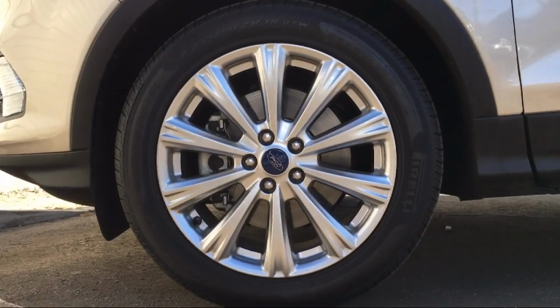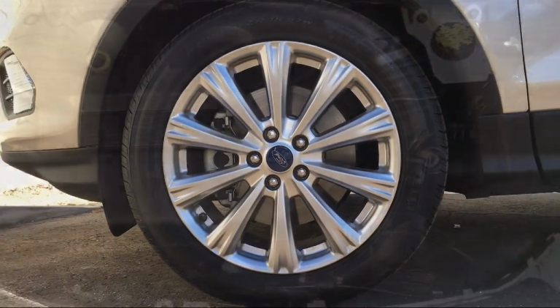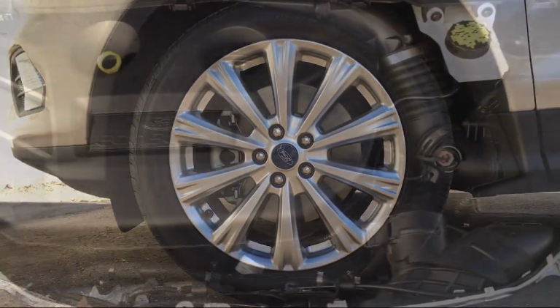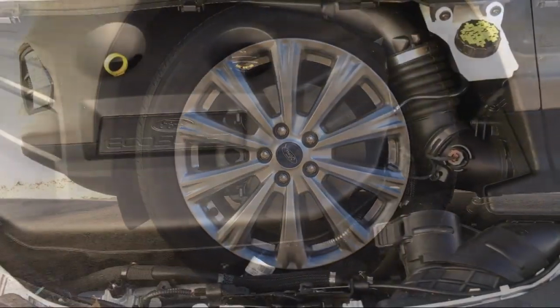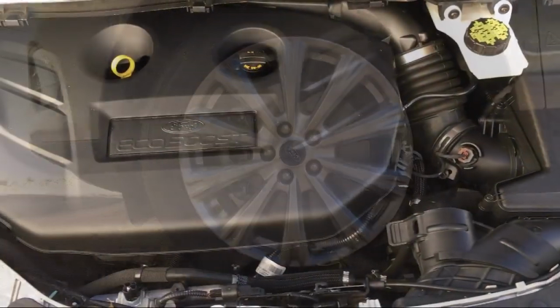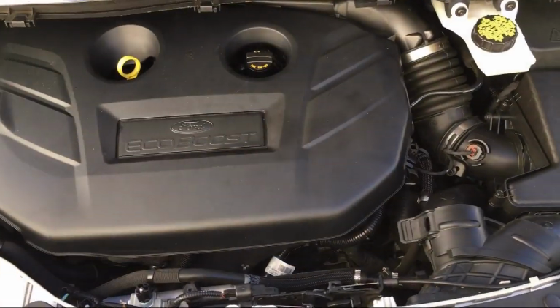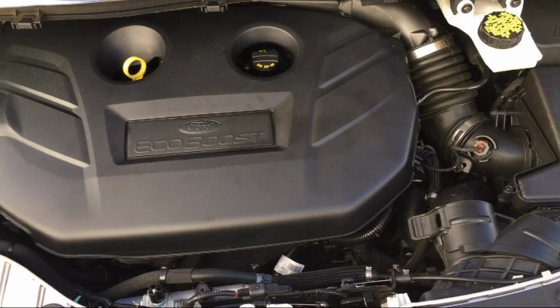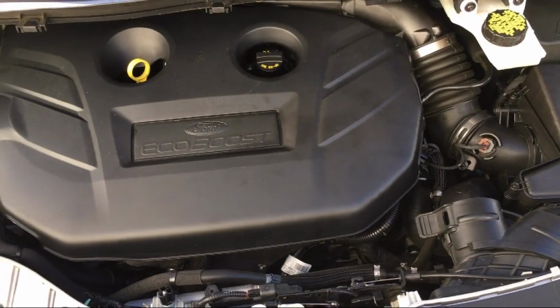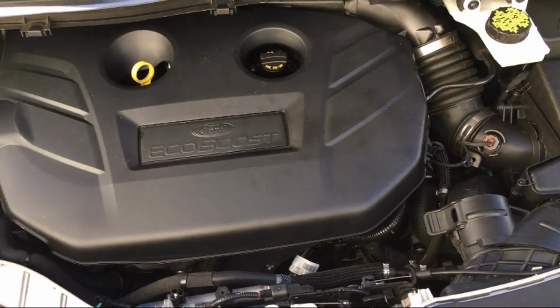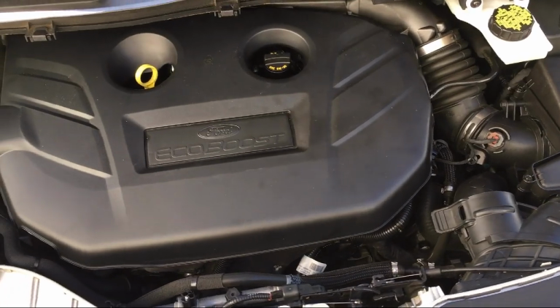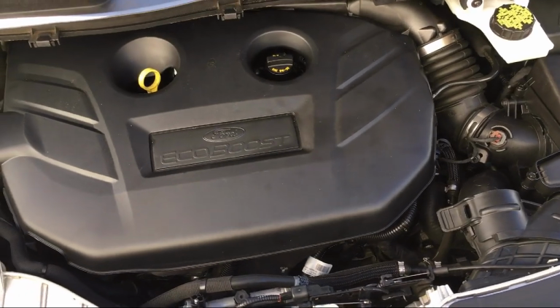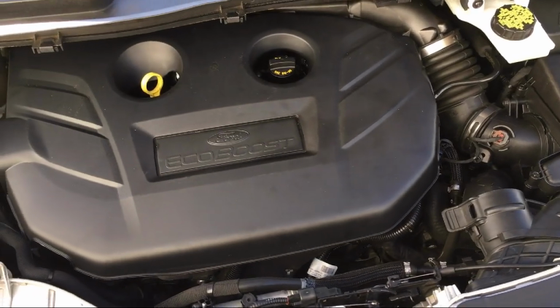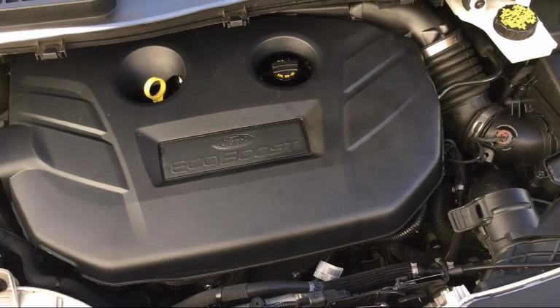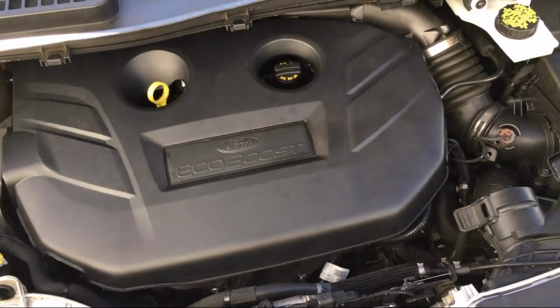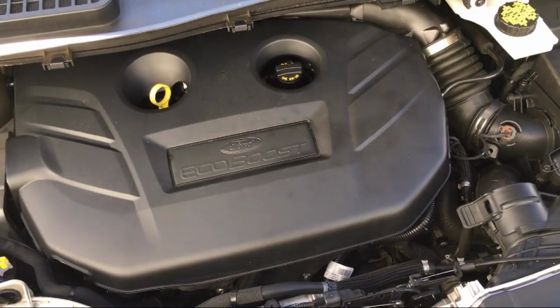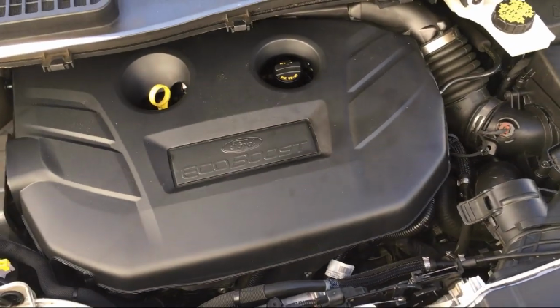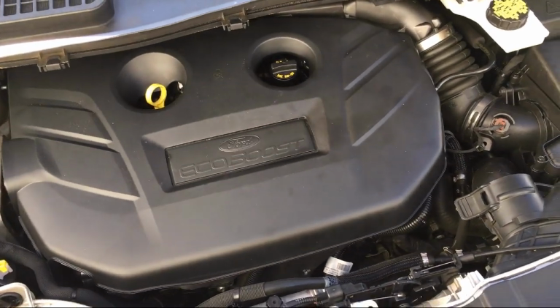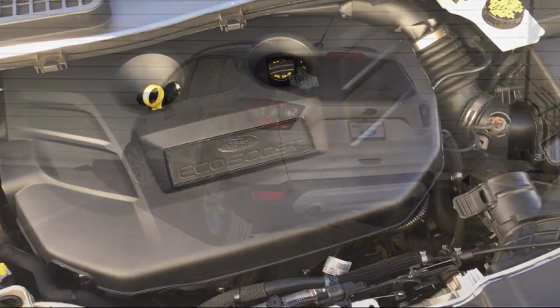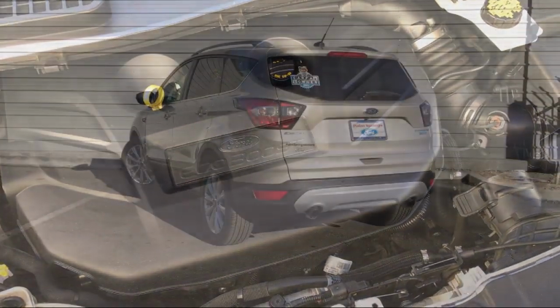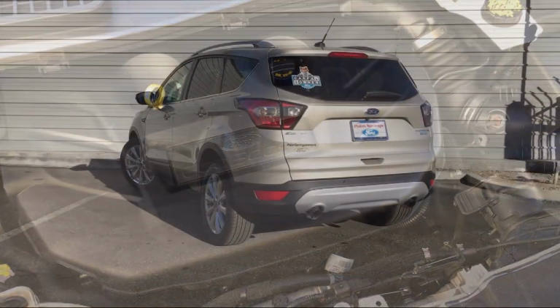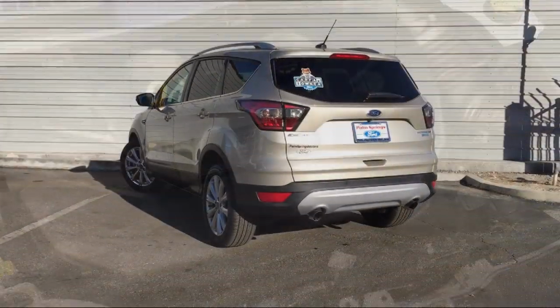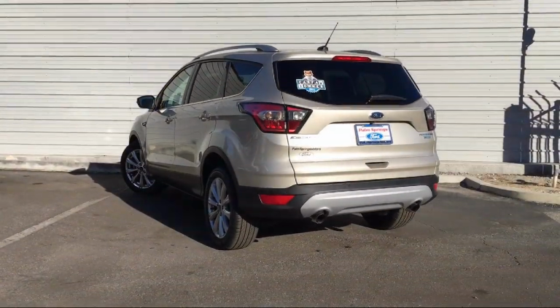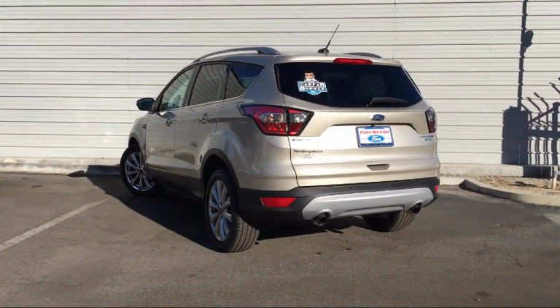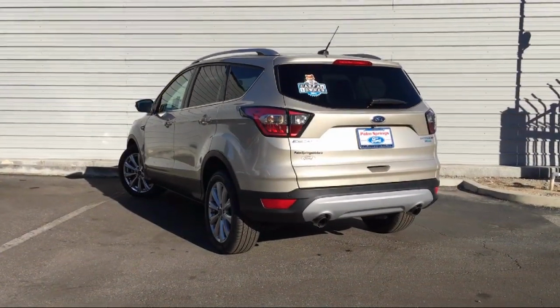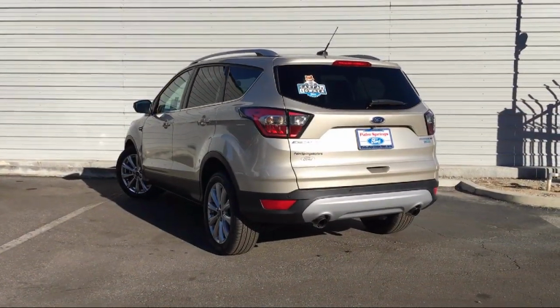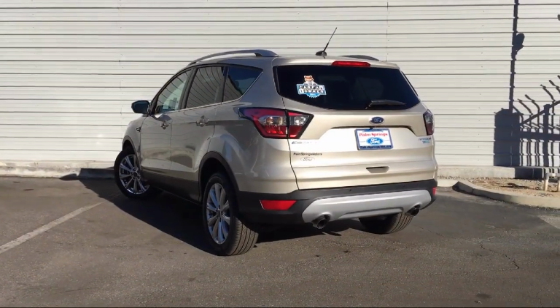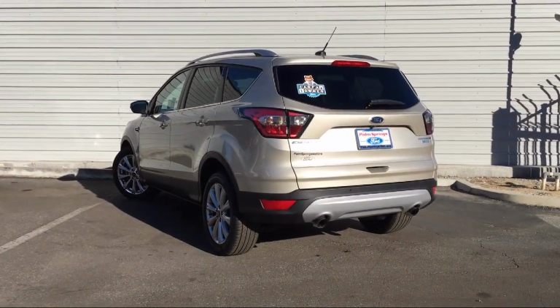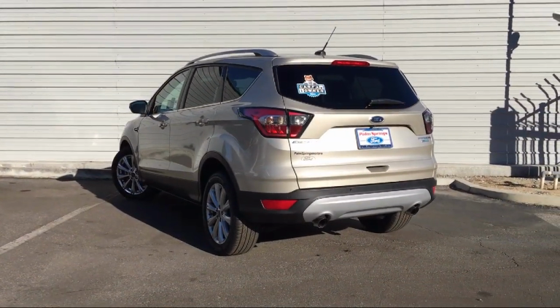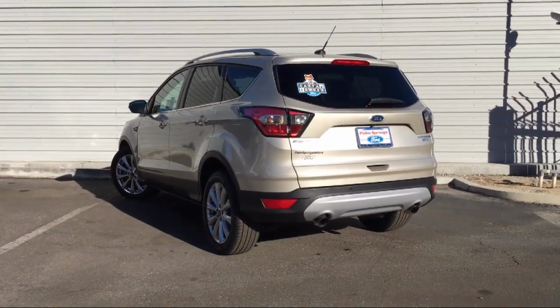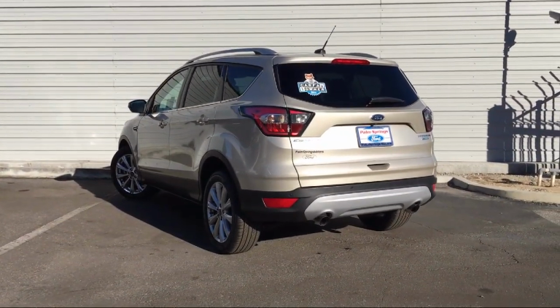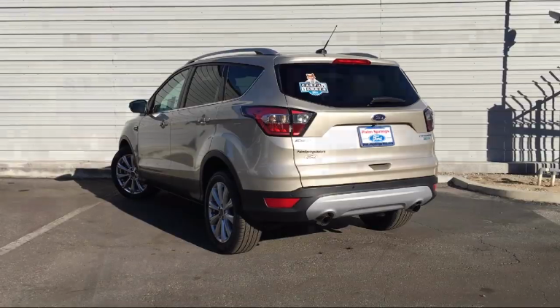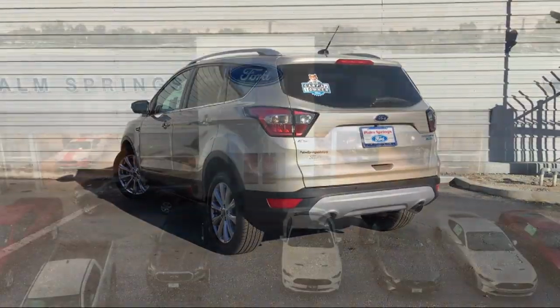So come see us today. Palm Springs Motors is located at 692-00 East Palm Canyon Drive.